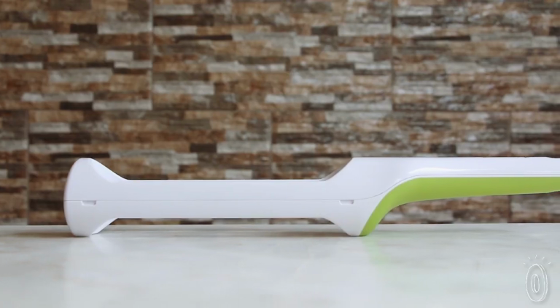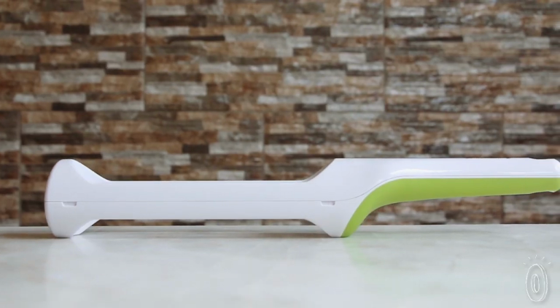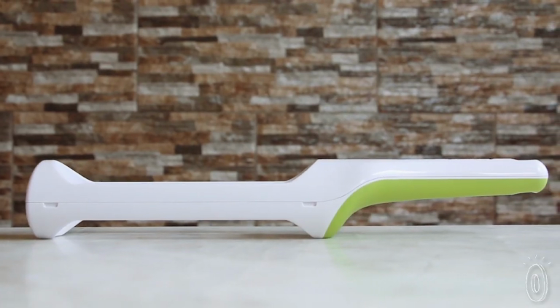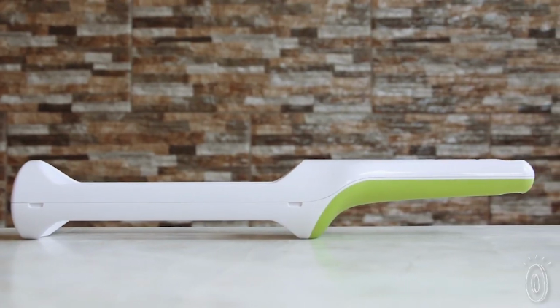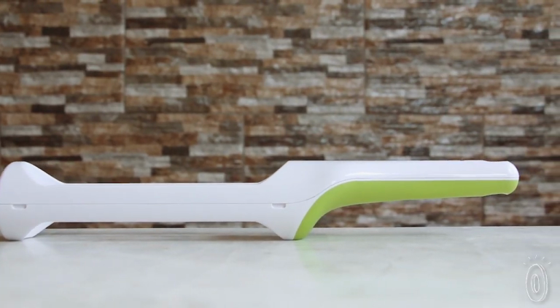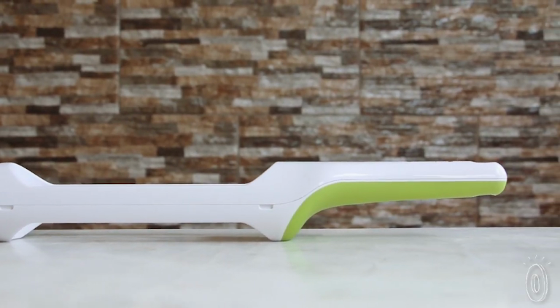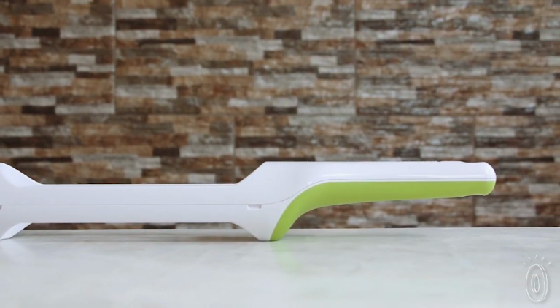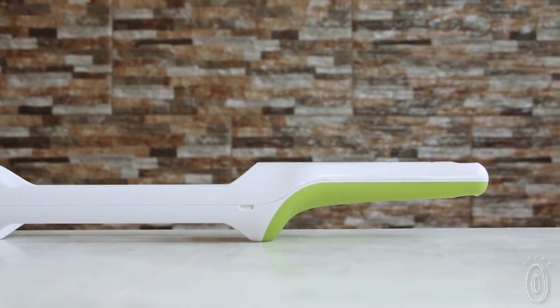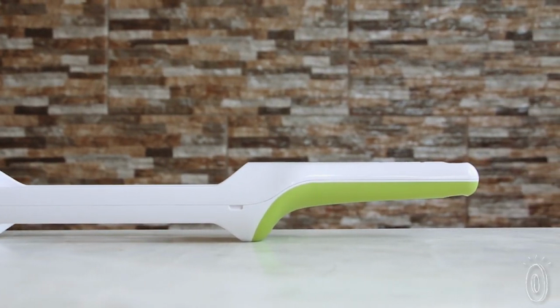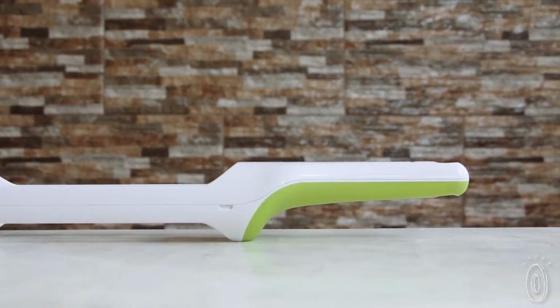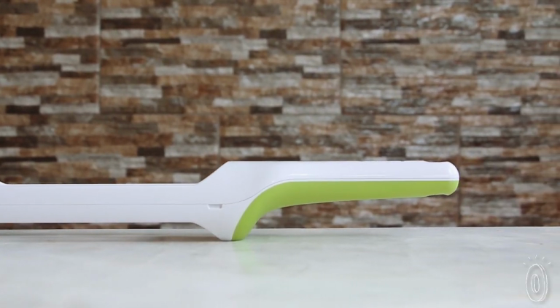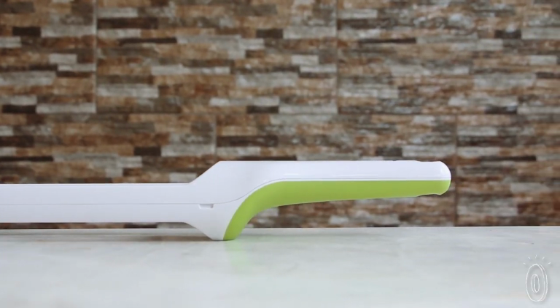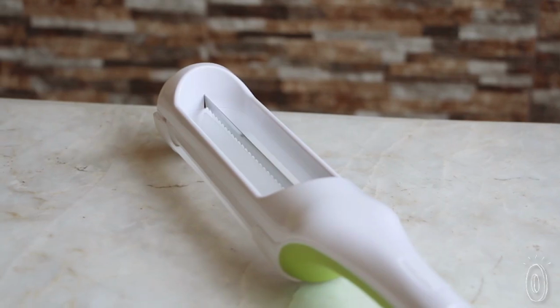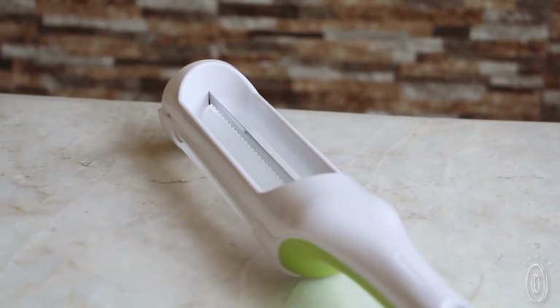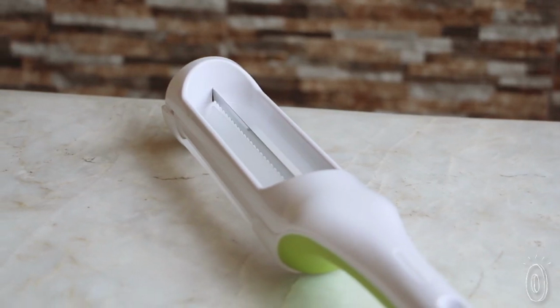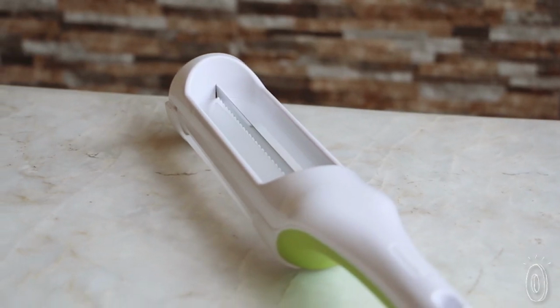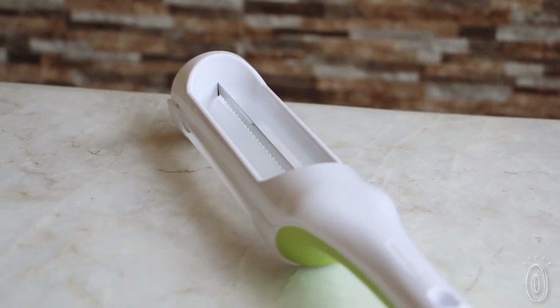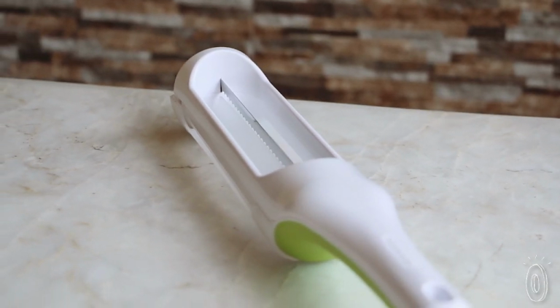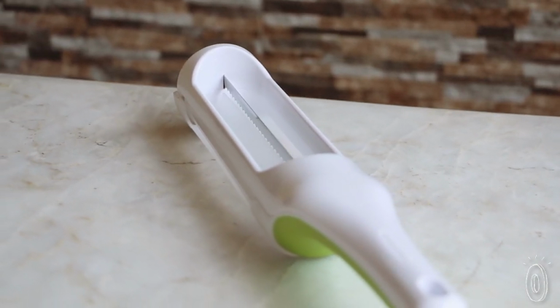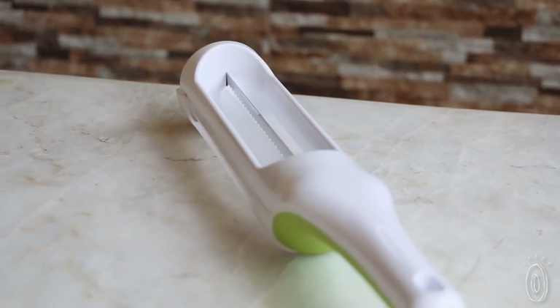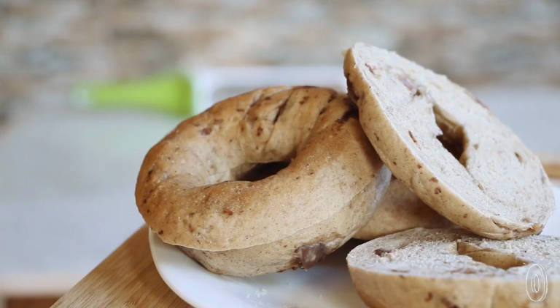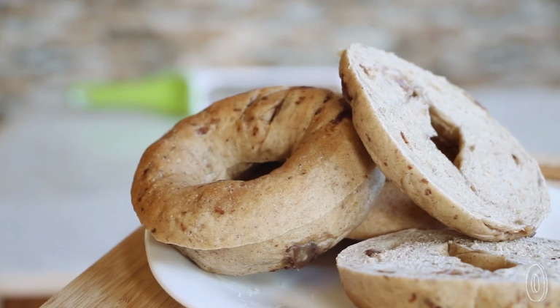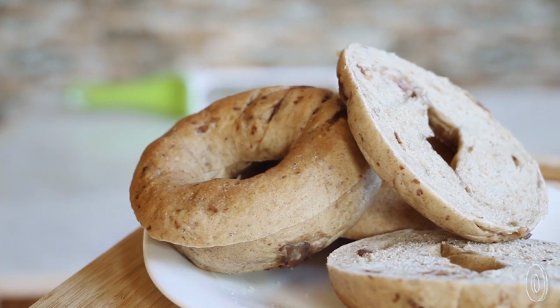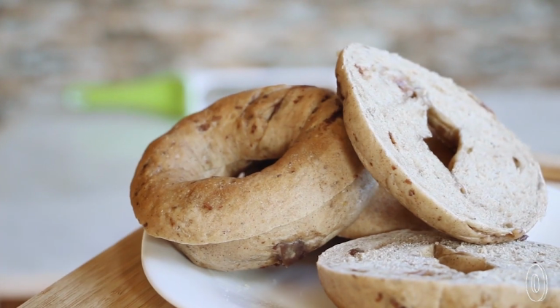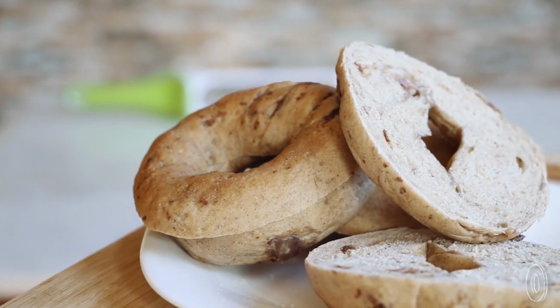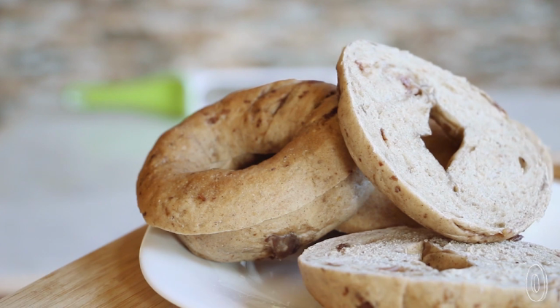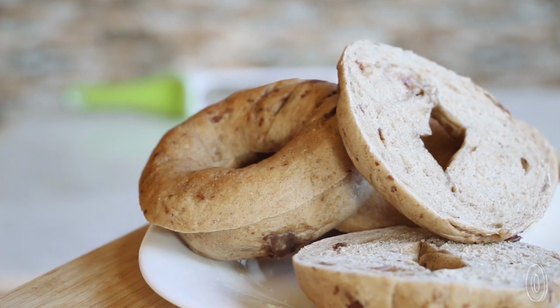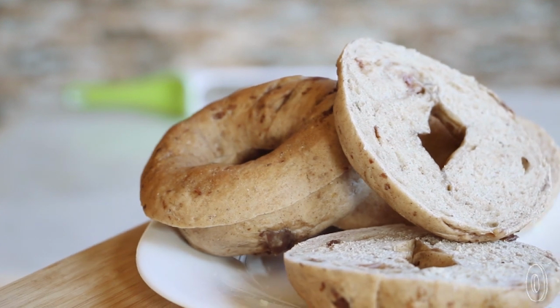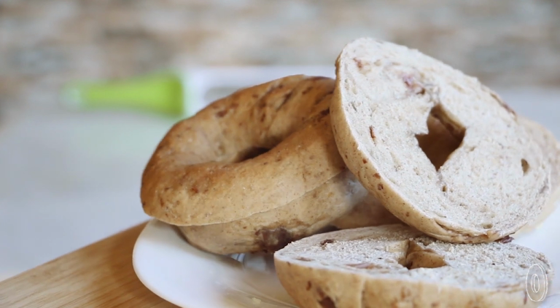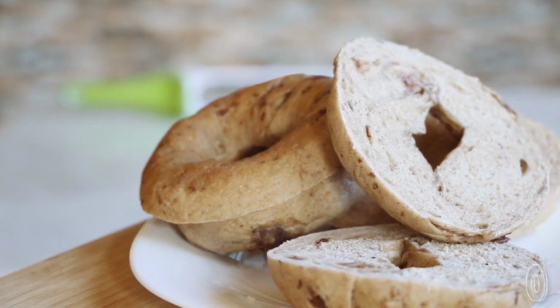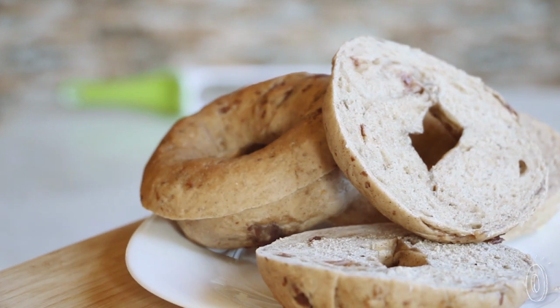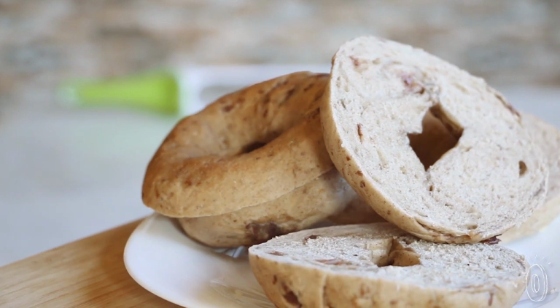But we think once you use this knife you won't want it wasting time in the dishwasher. You'll want to have it on hand and ready to slice.